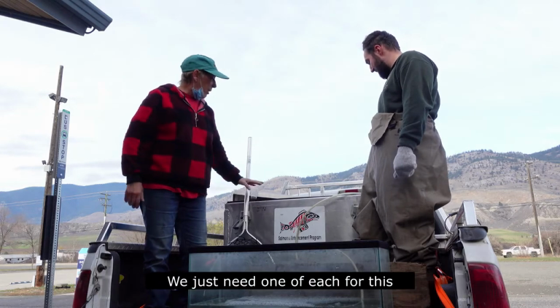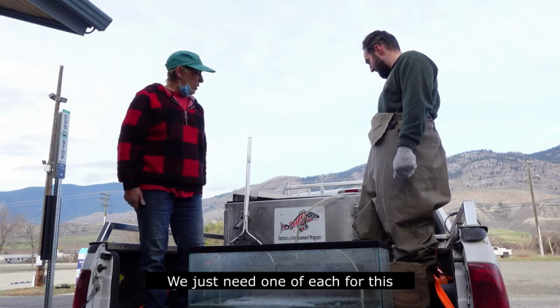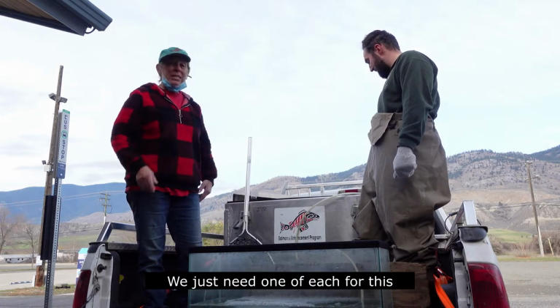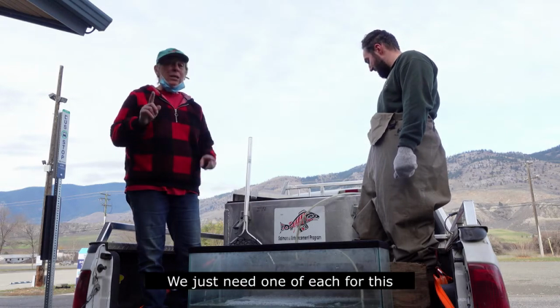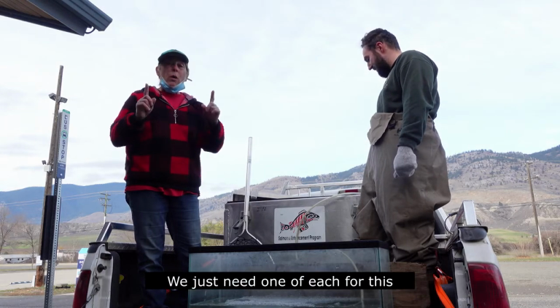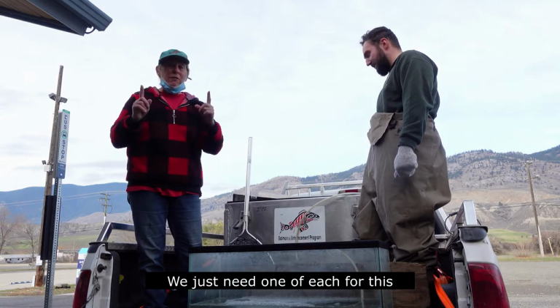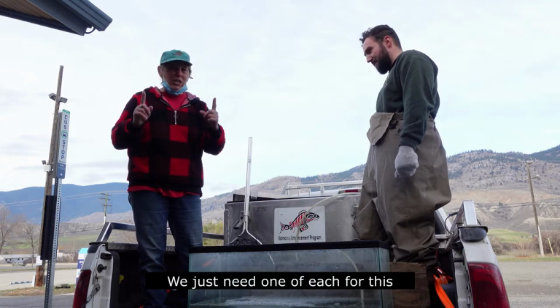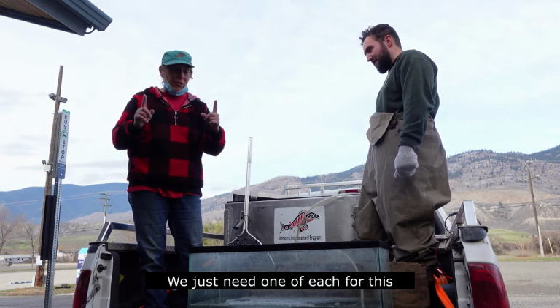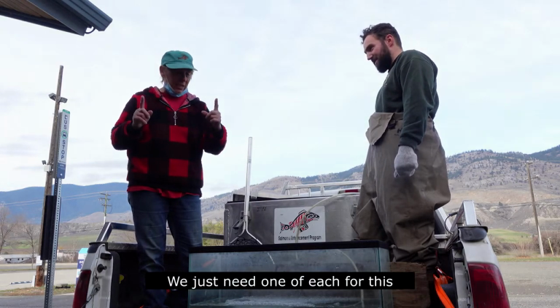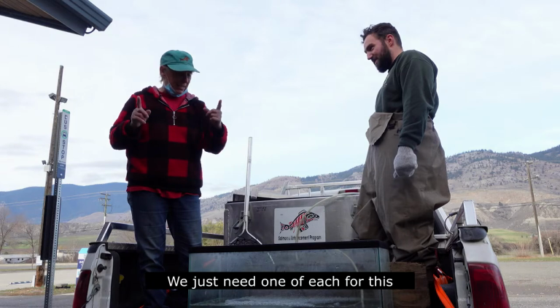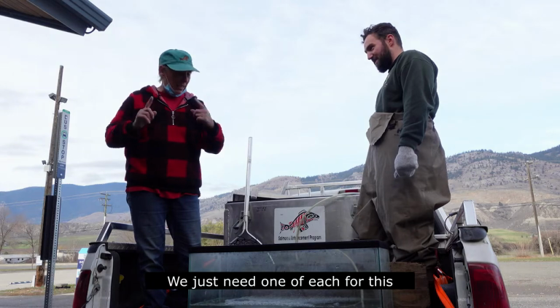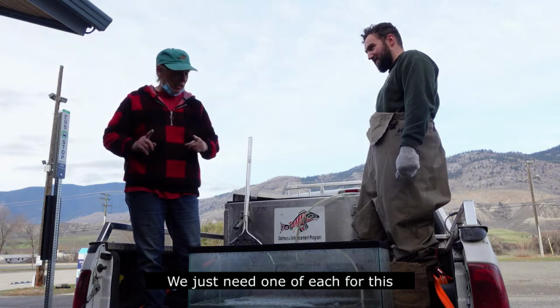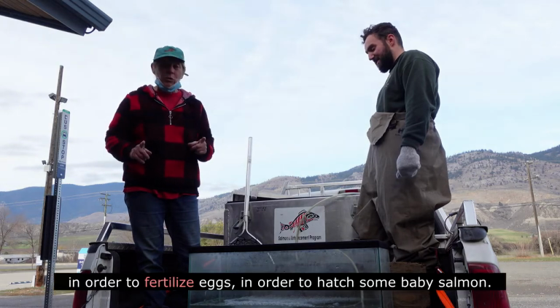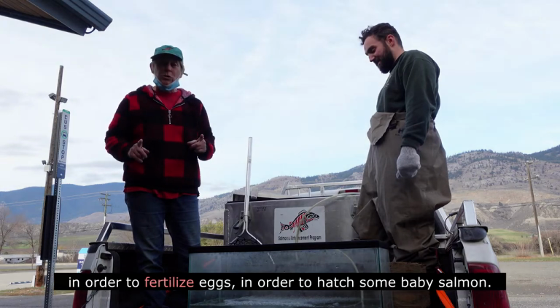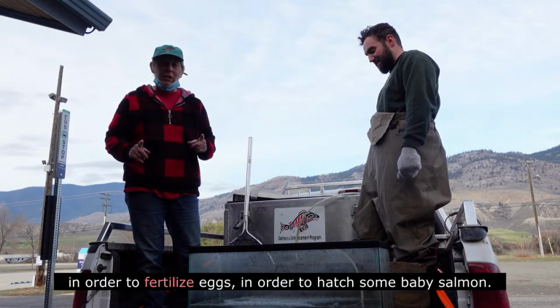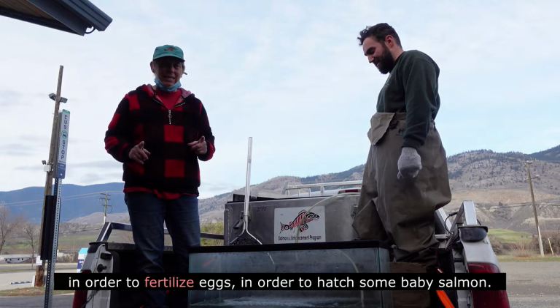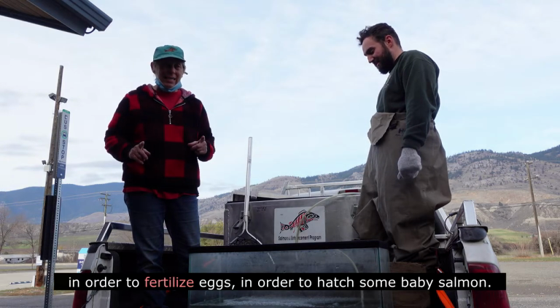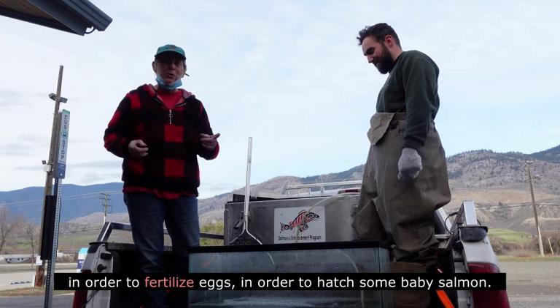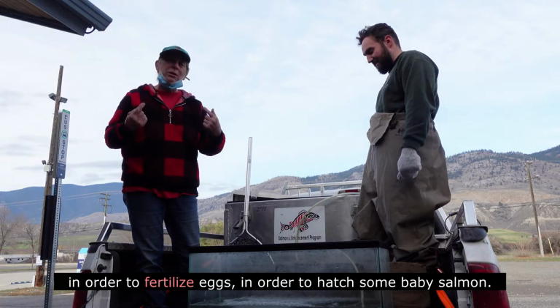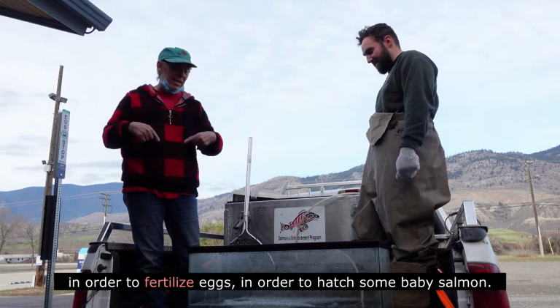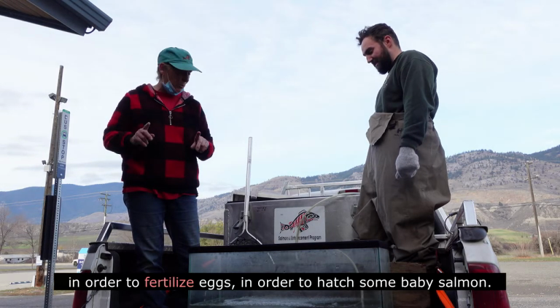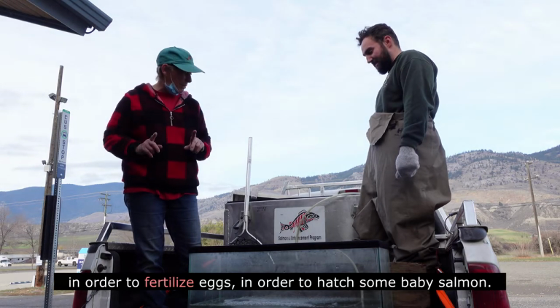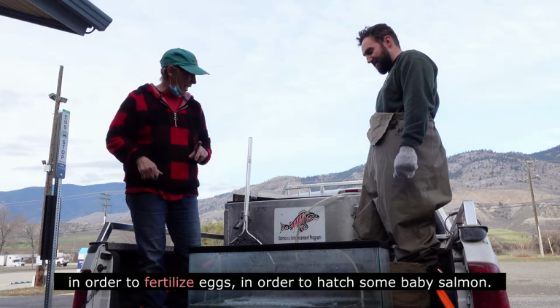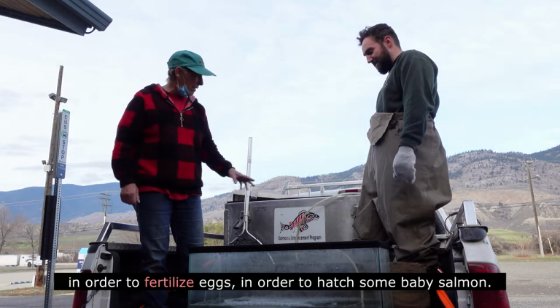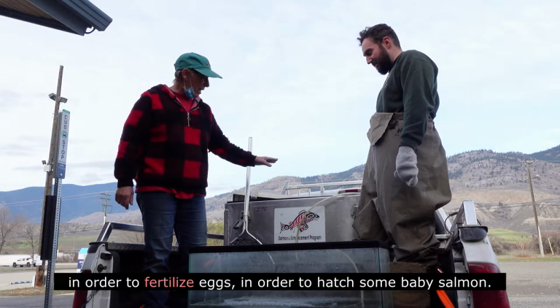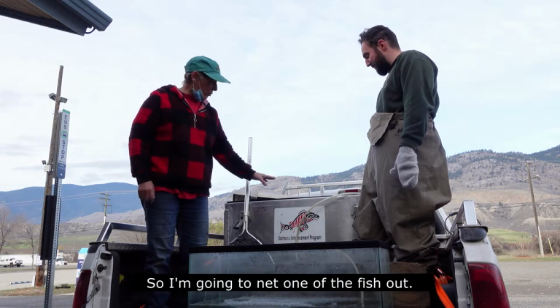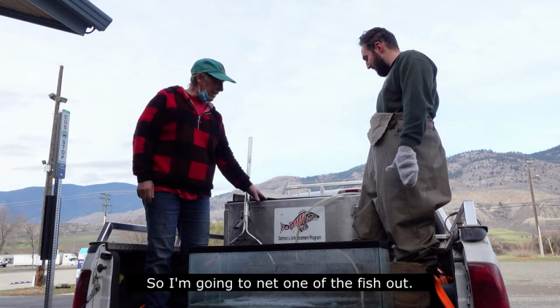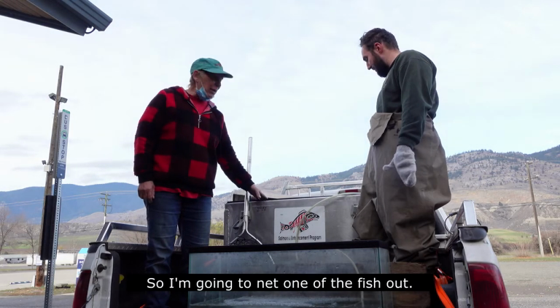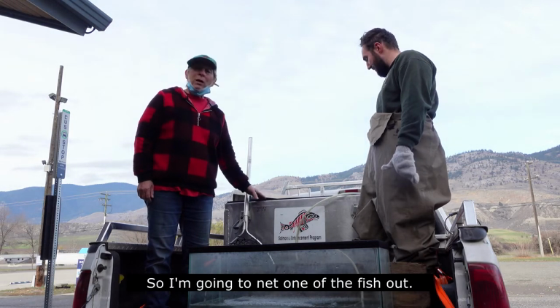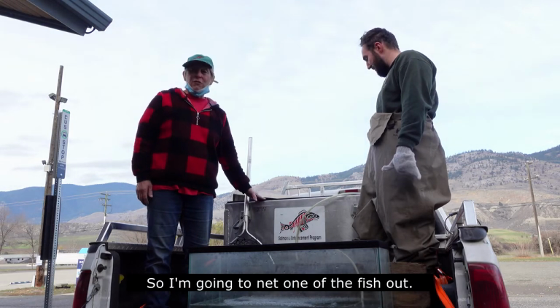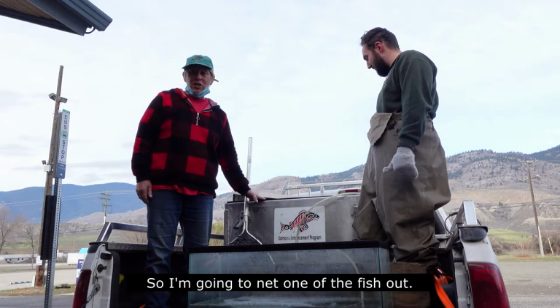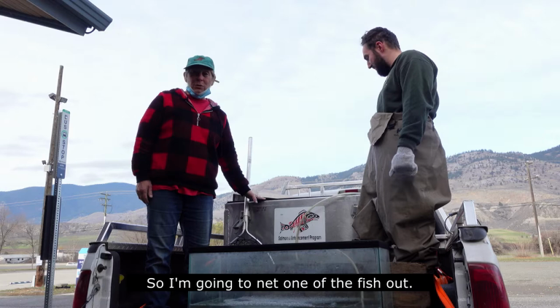We just need one of each in order to fertilize eggs and hatch some baby salmon. So I'm going to net one of the fish out.